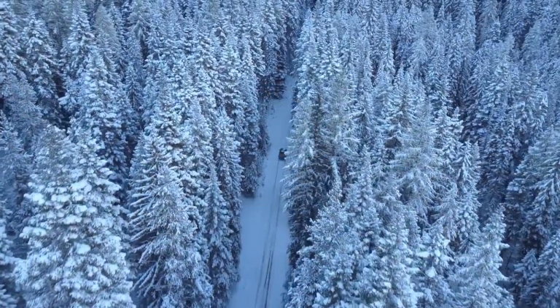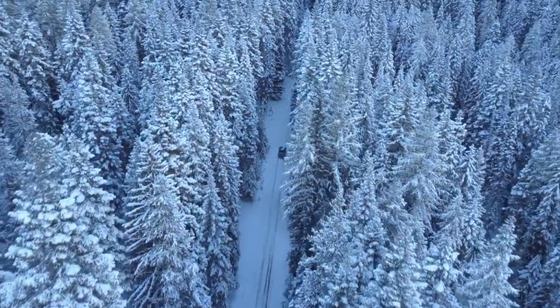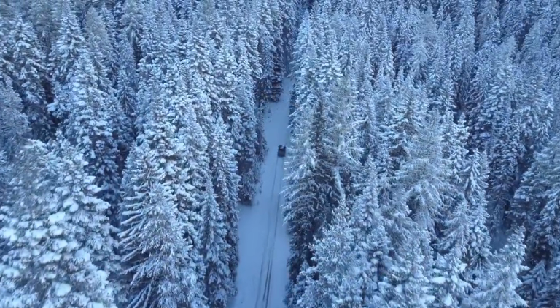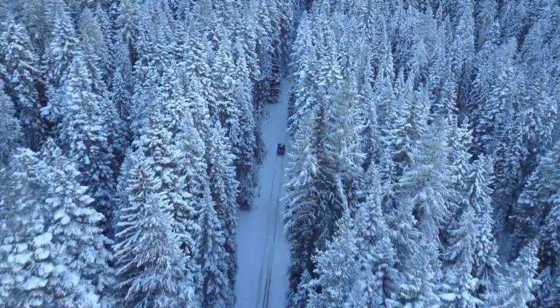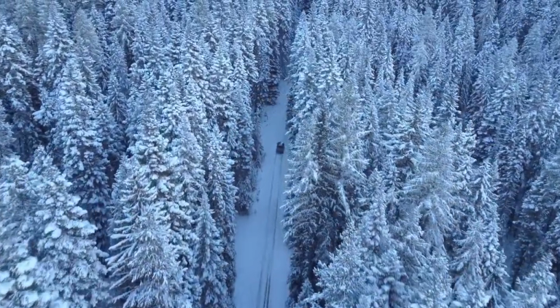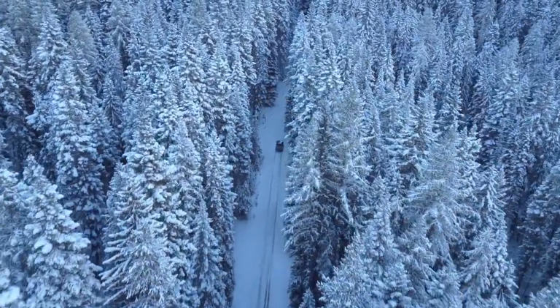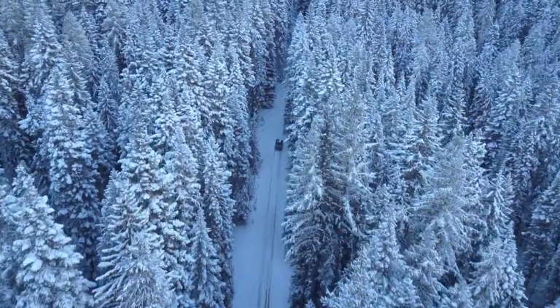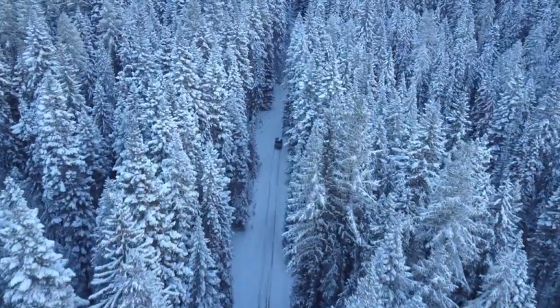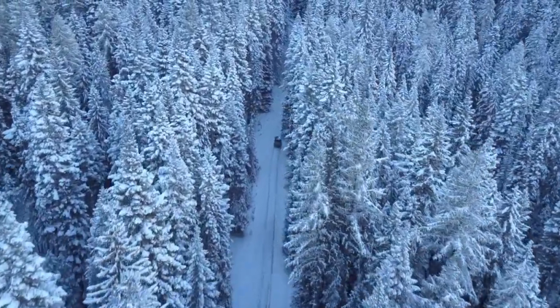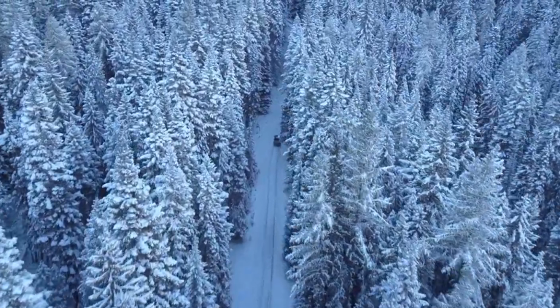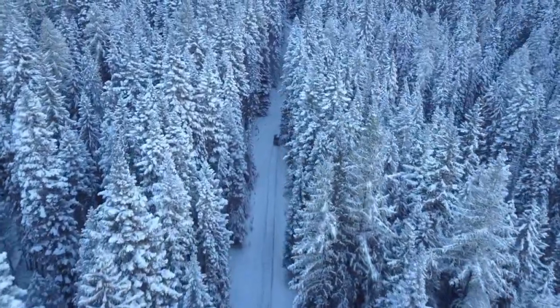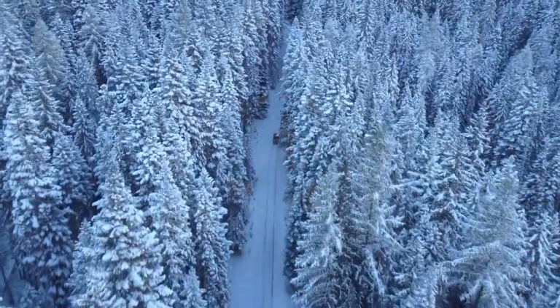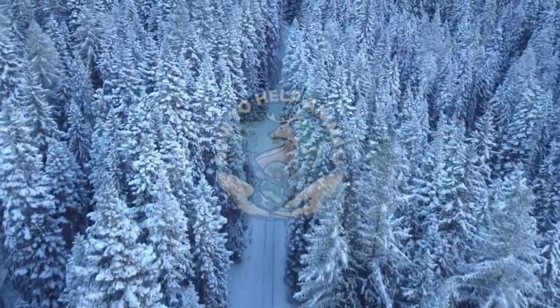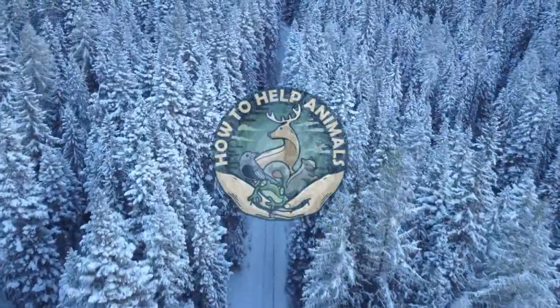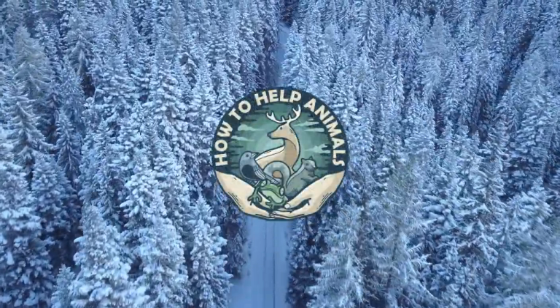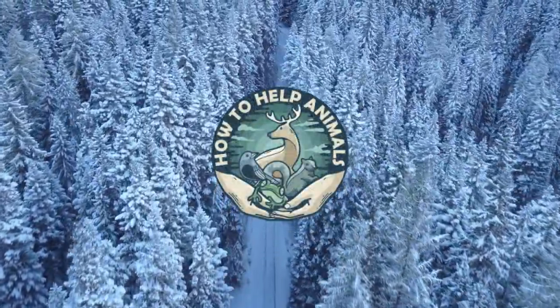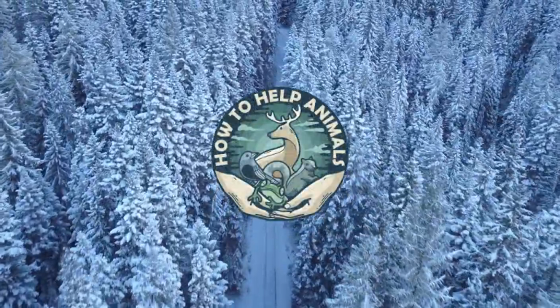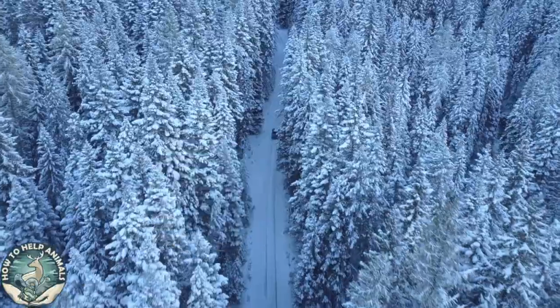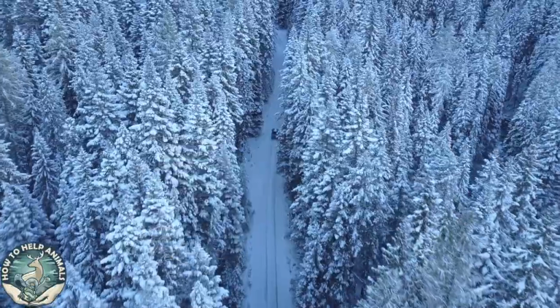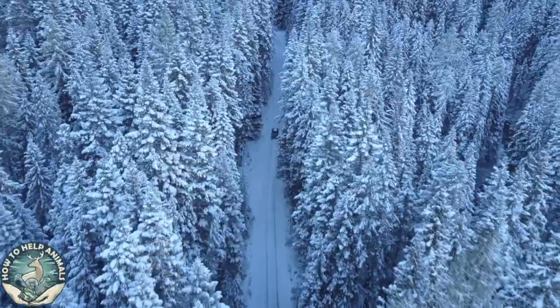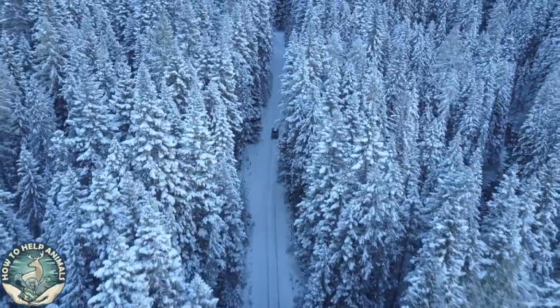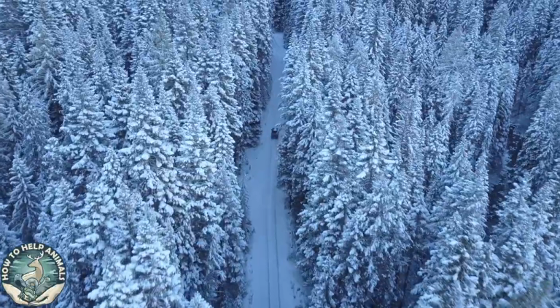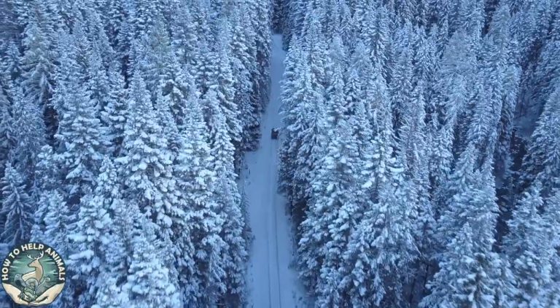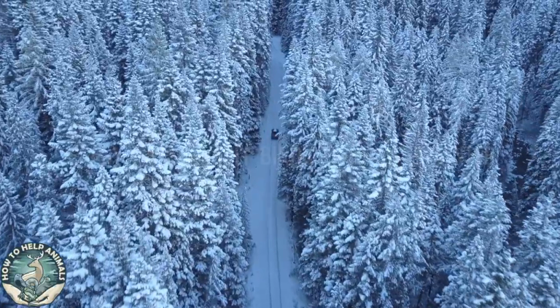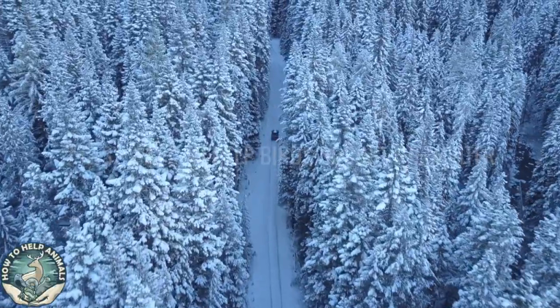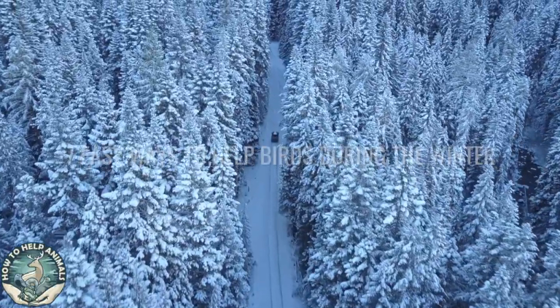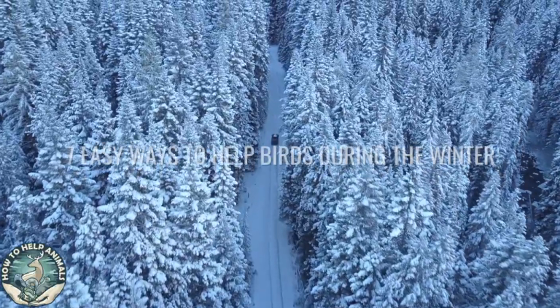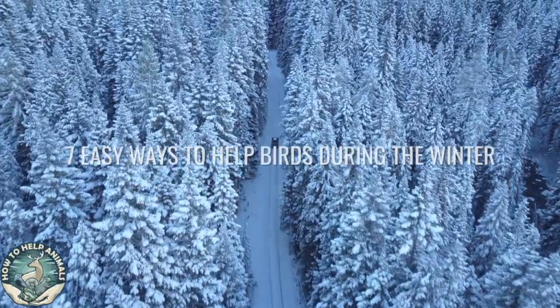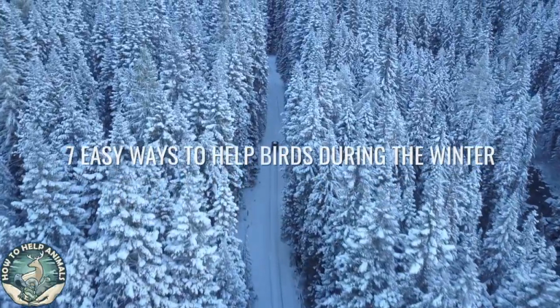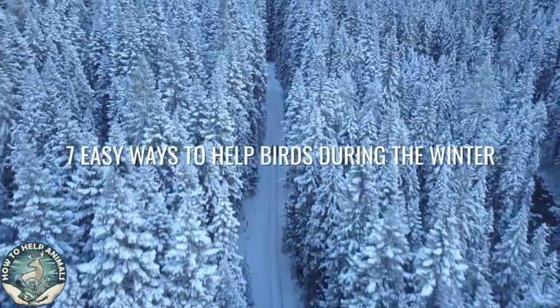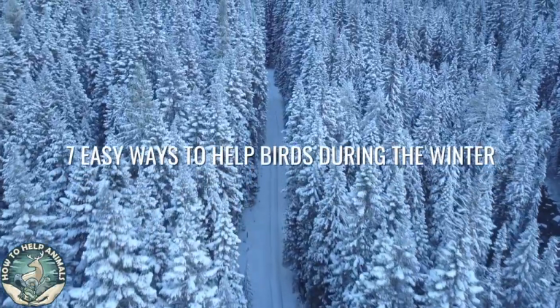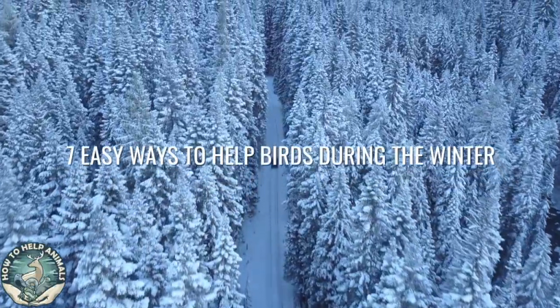Greetings animal lovers and welcome to How to Help Animals. In today's video we discuss seven easy ways to help birds during the winter.